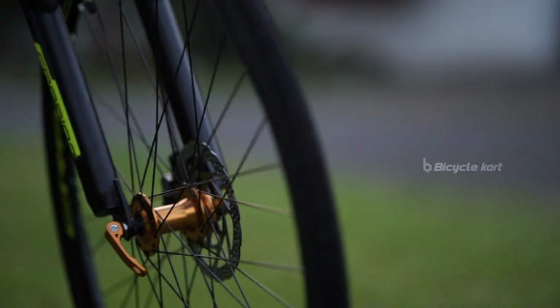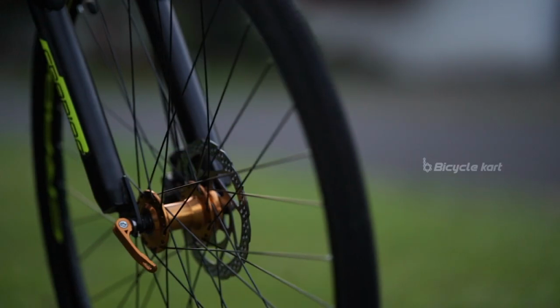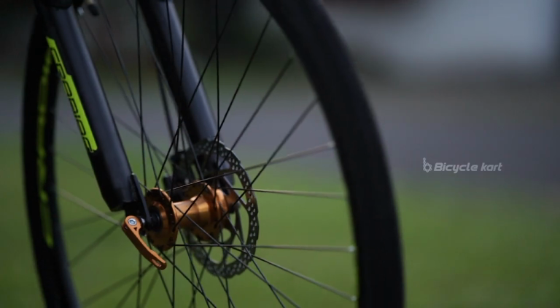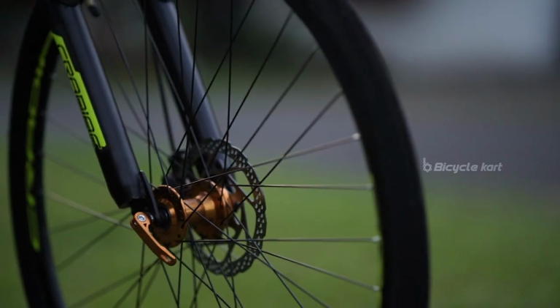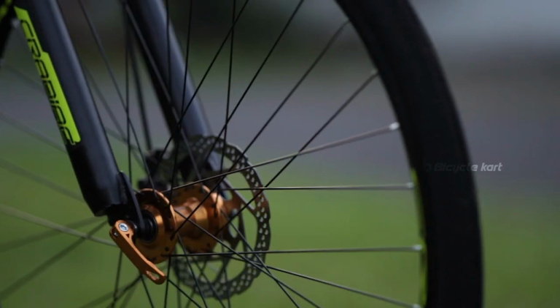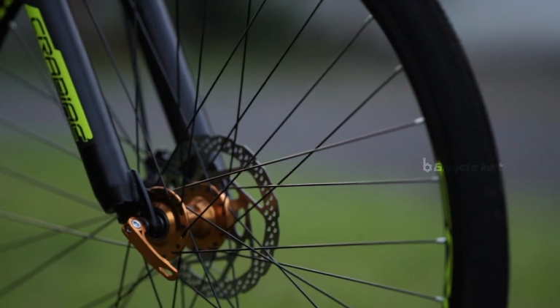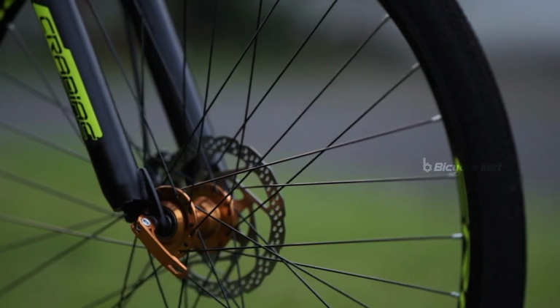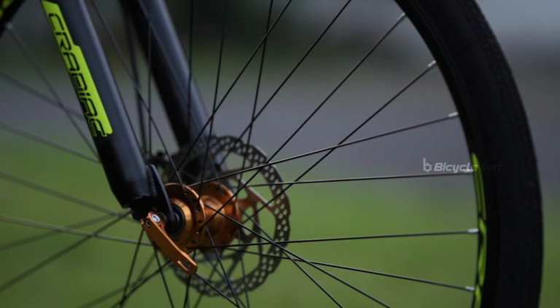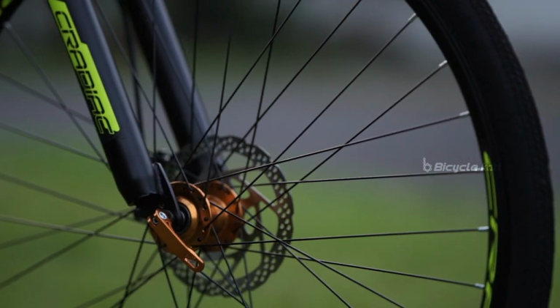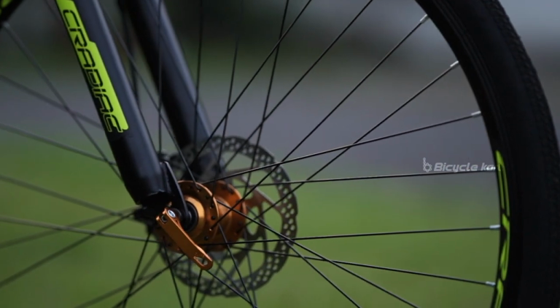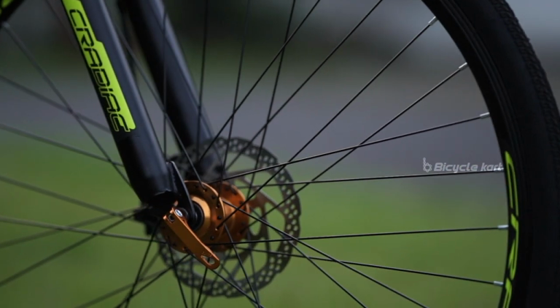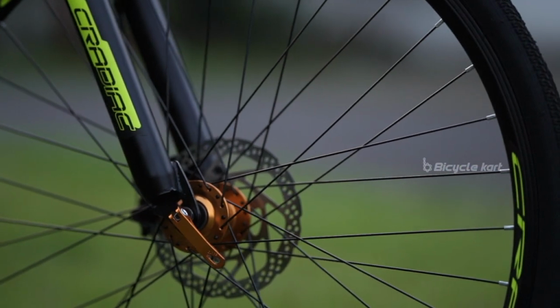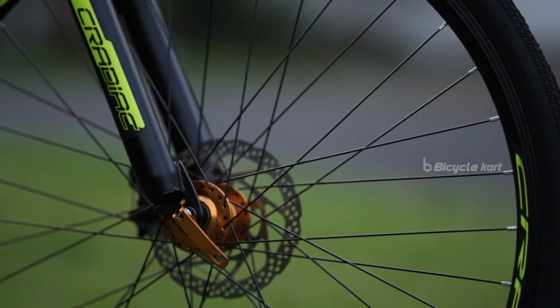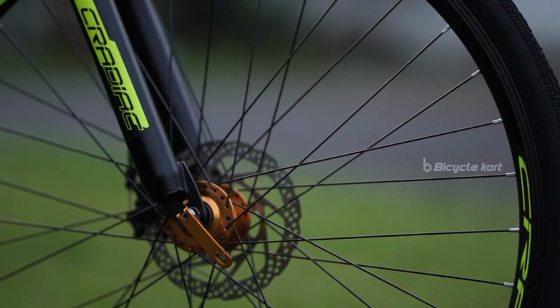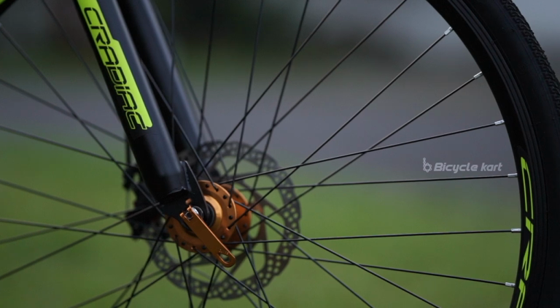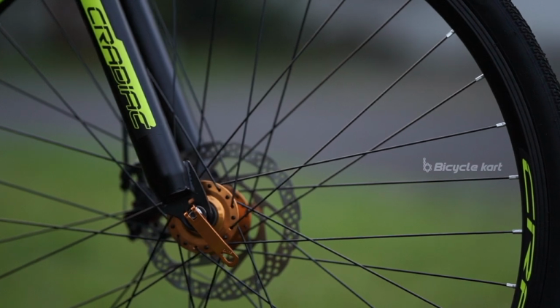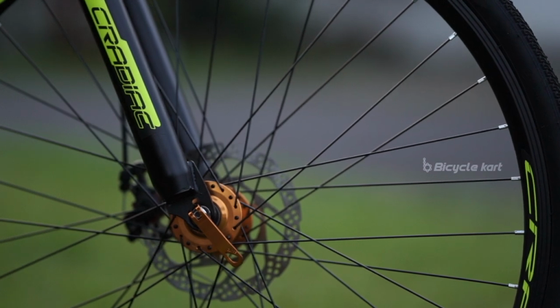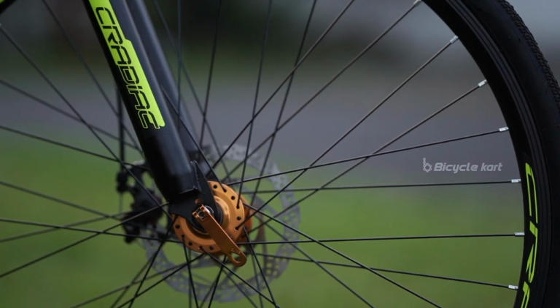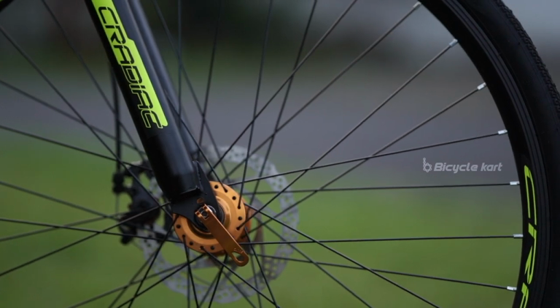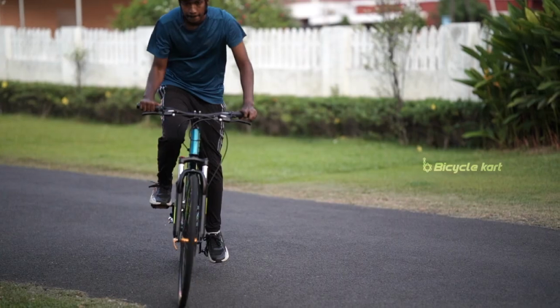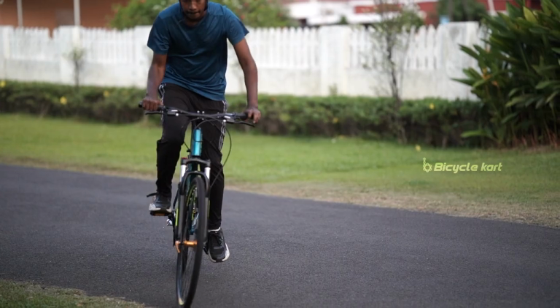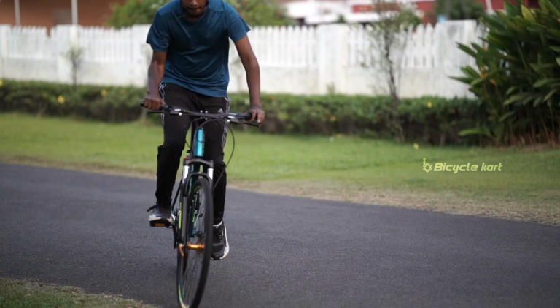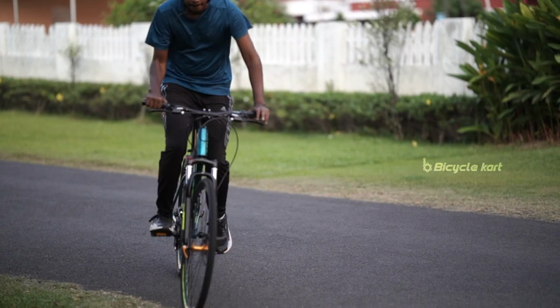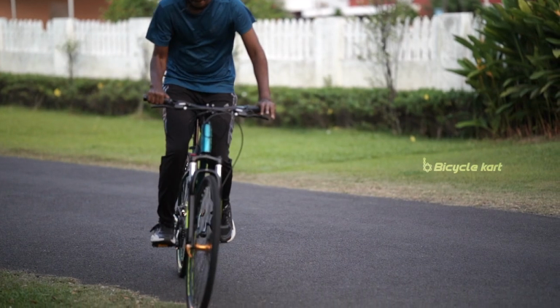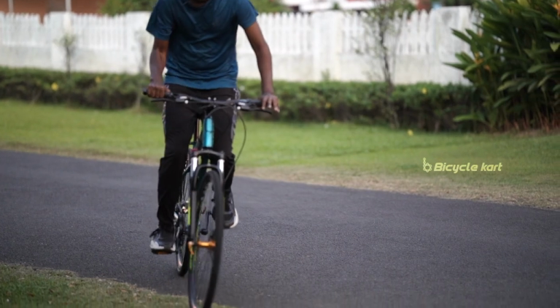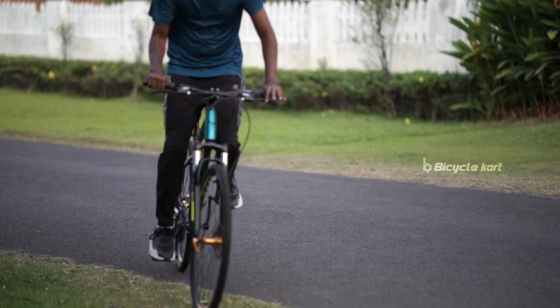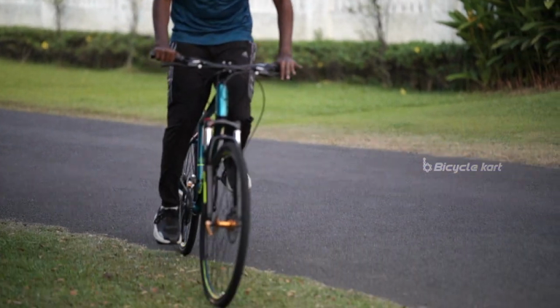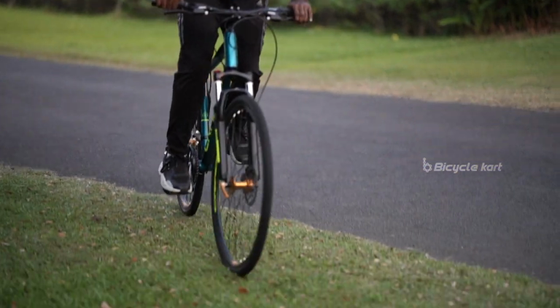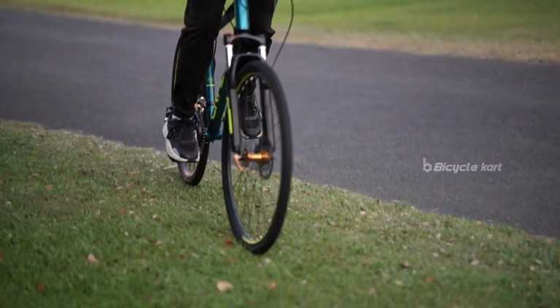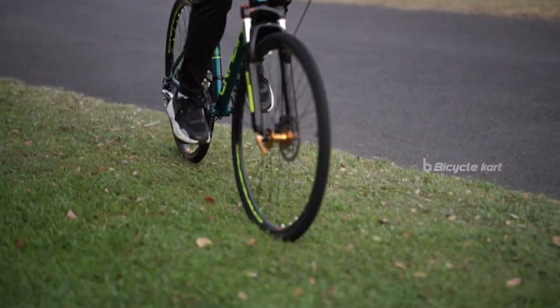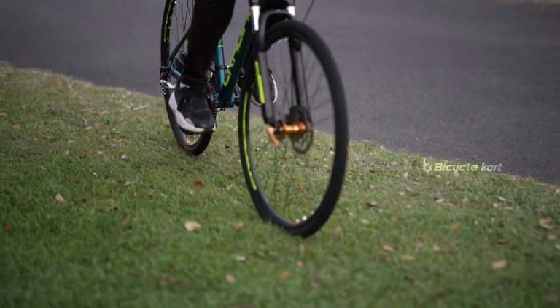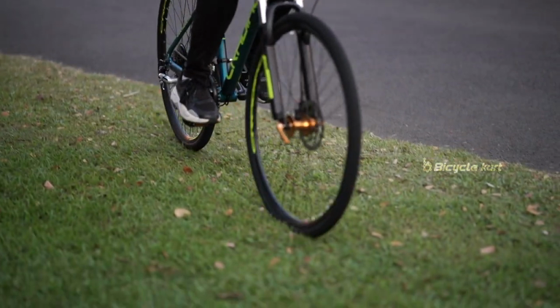The dual disc brakes on Gunner give increased stopping power to the bike. They provide better brake control compared to rim brakes.